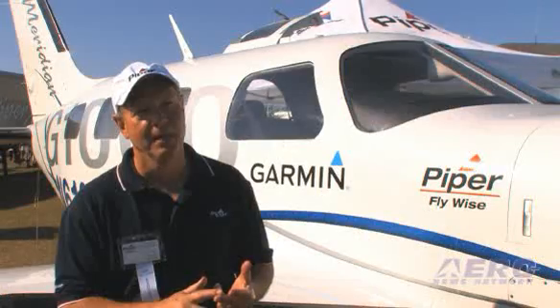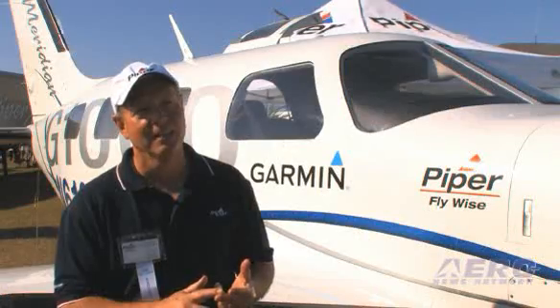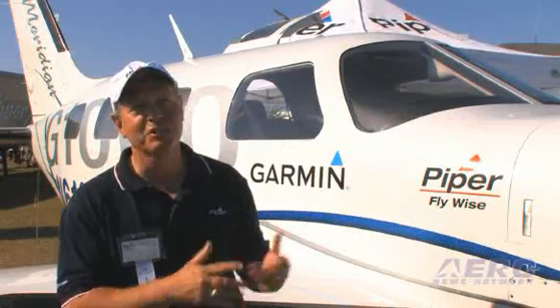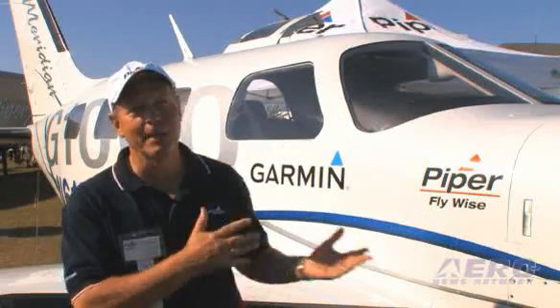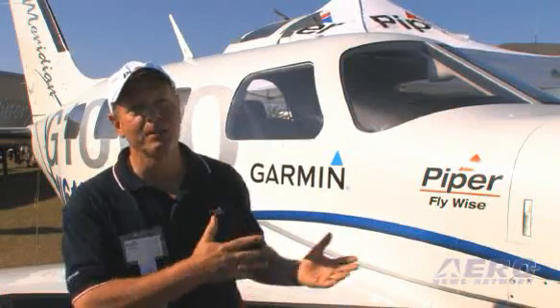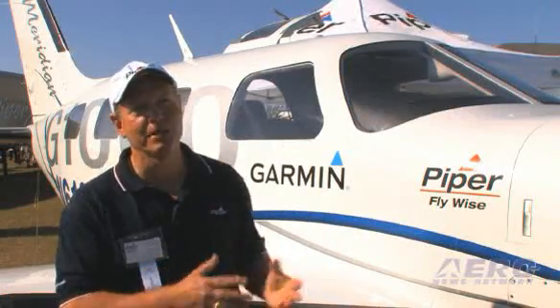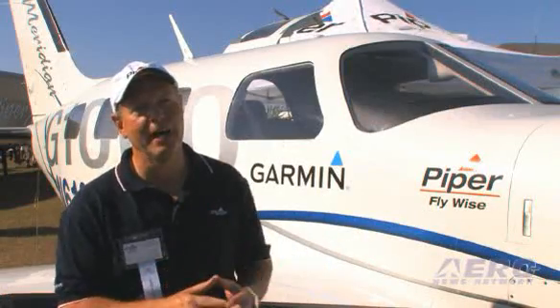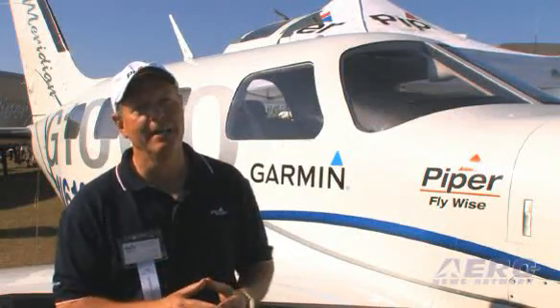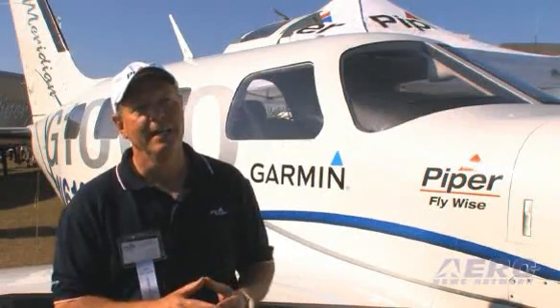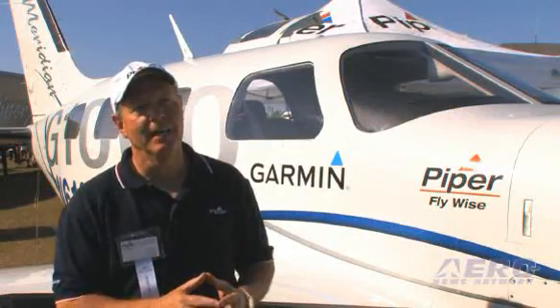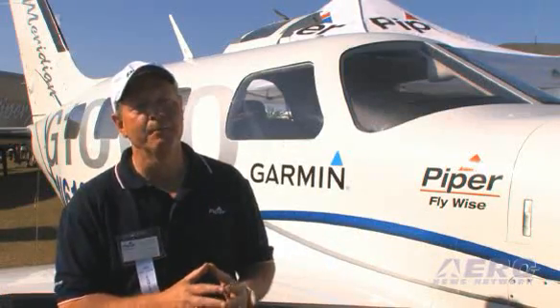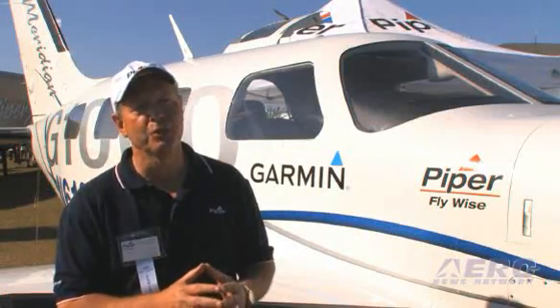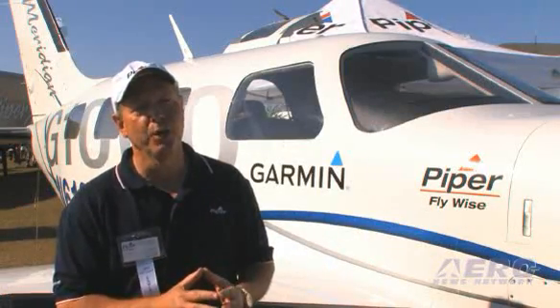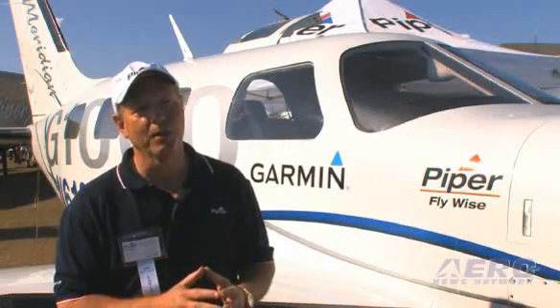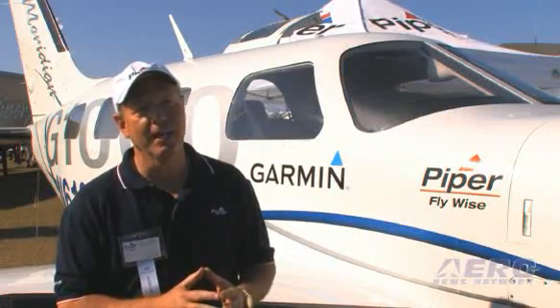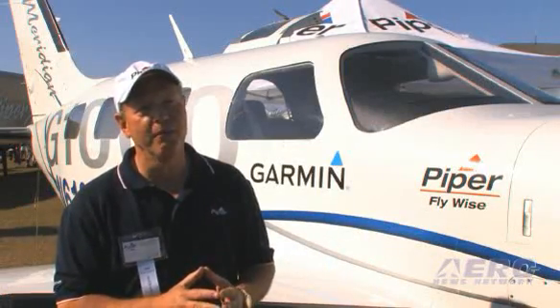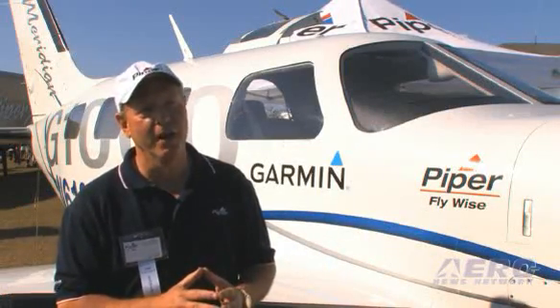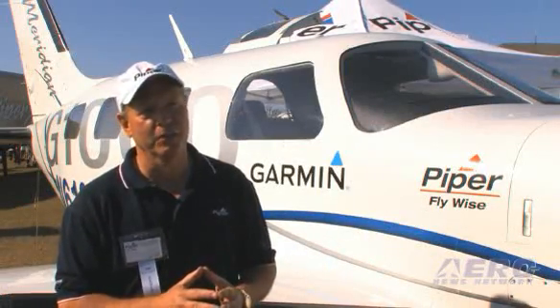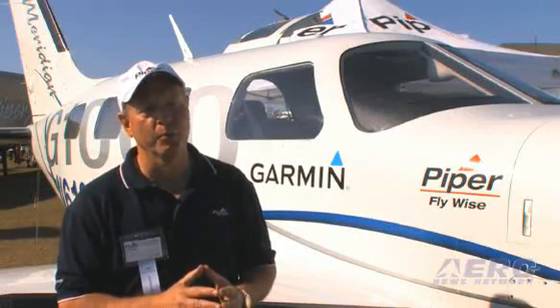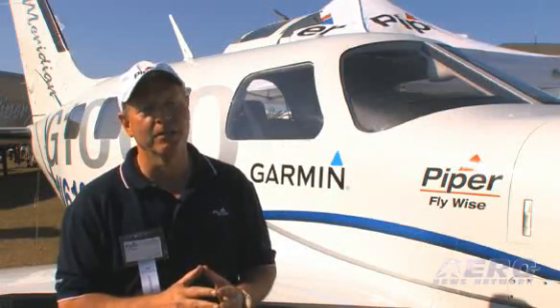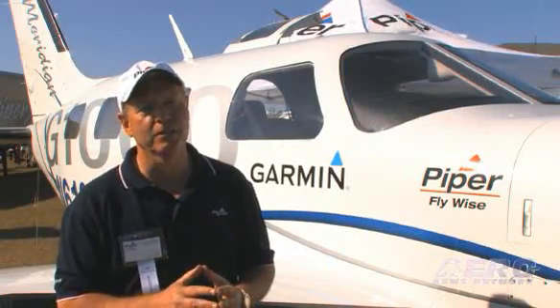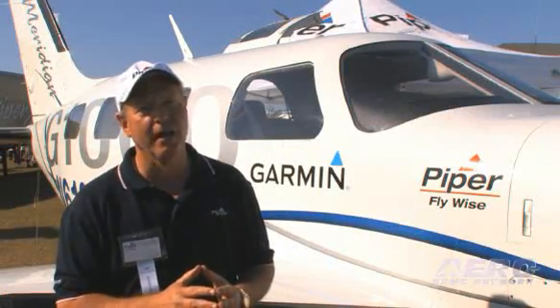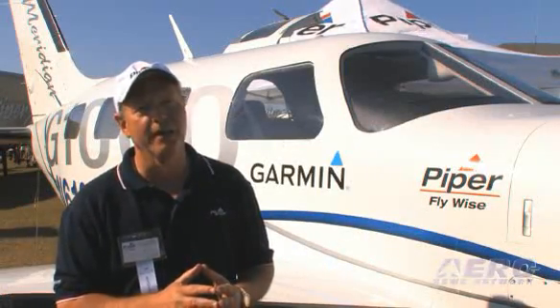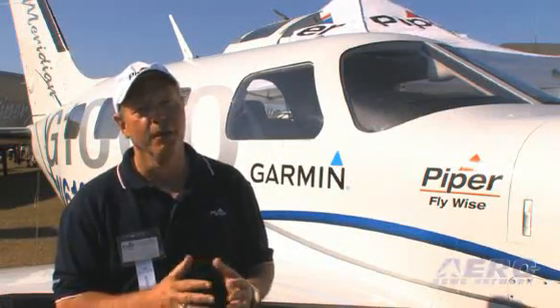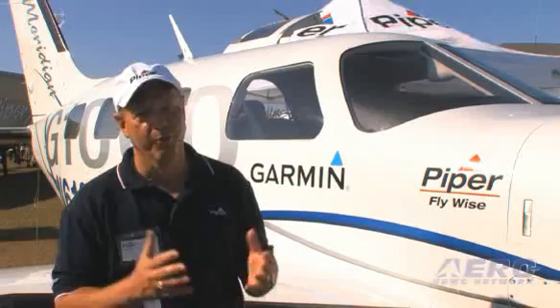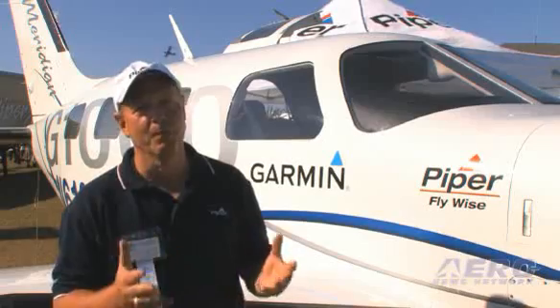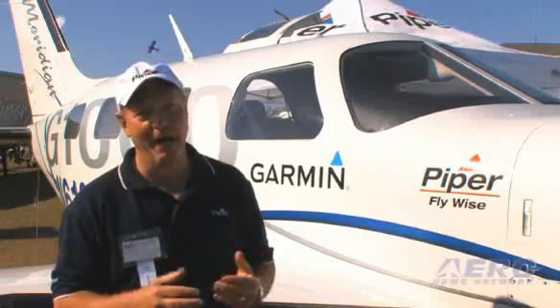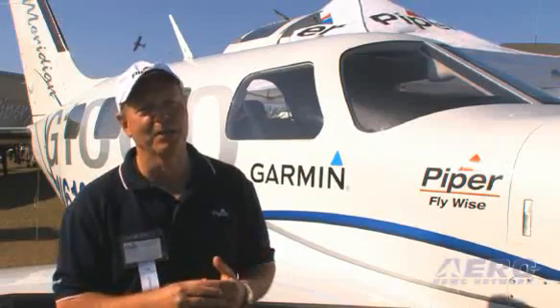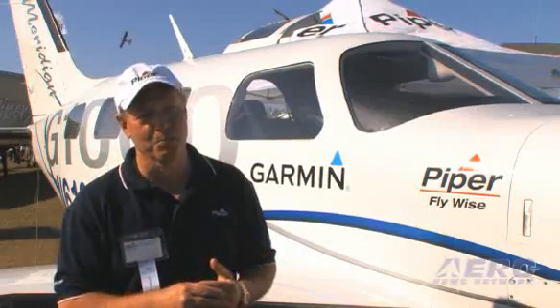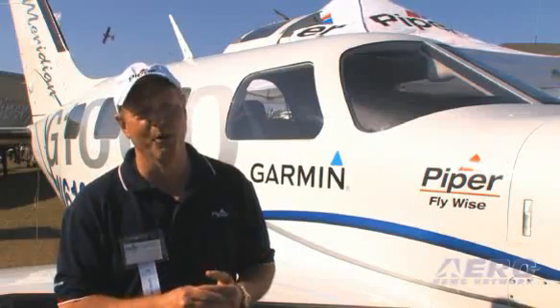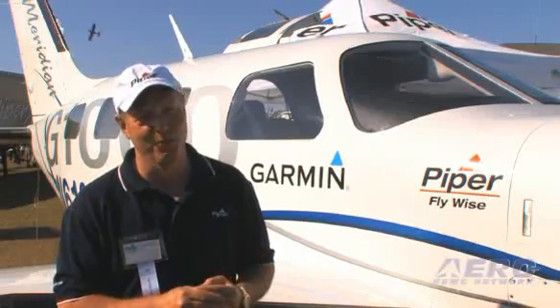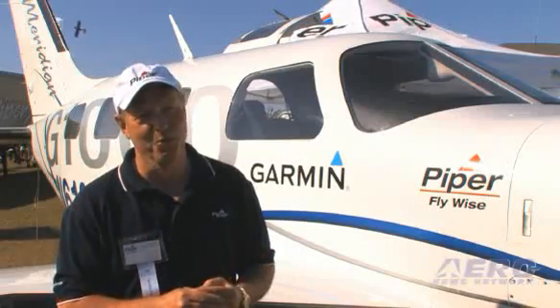Let's step inside and let me show you what the Avionics Suite looks like from the pilot's point of view.